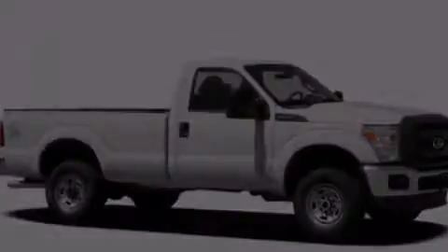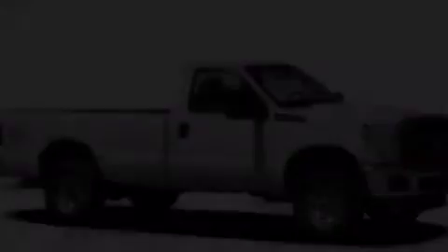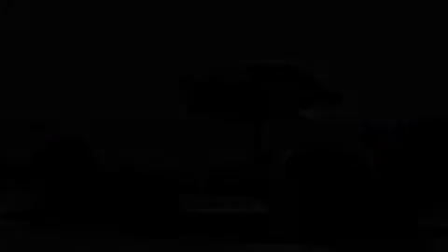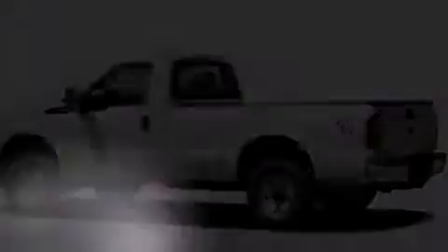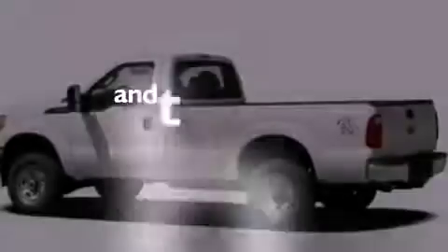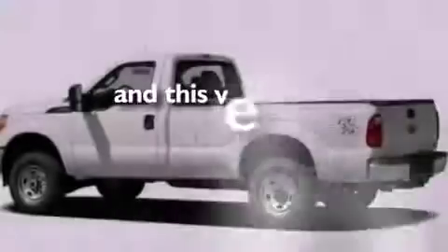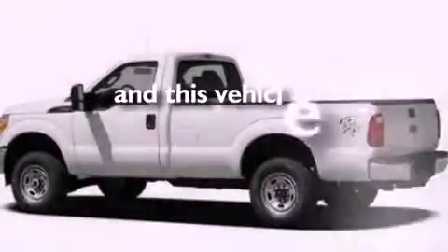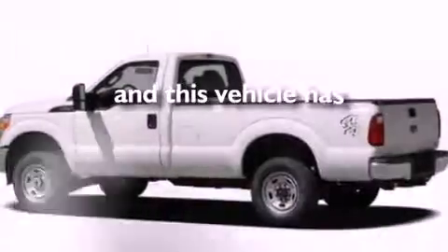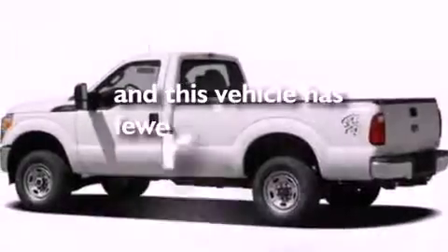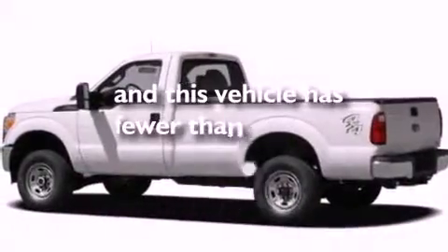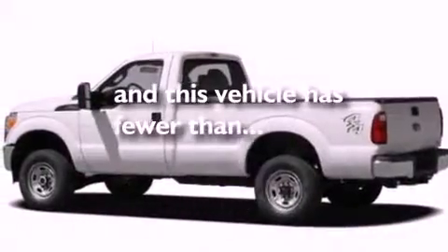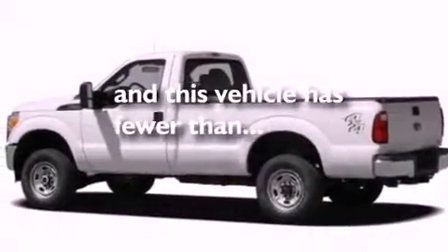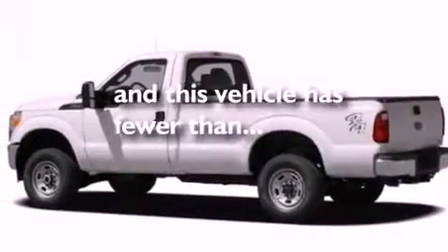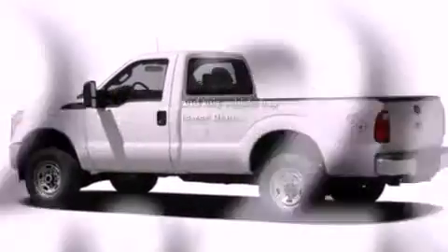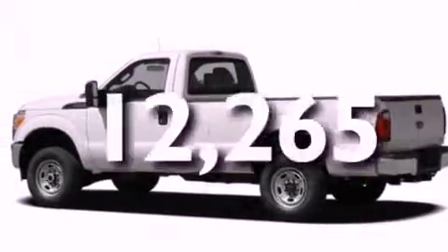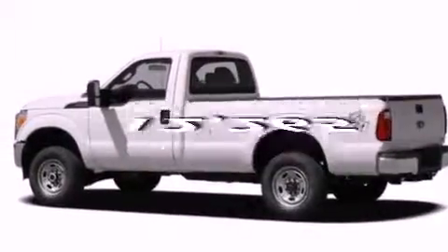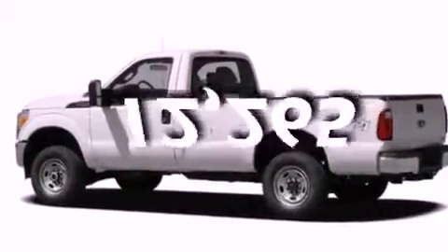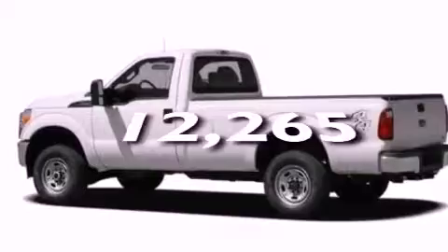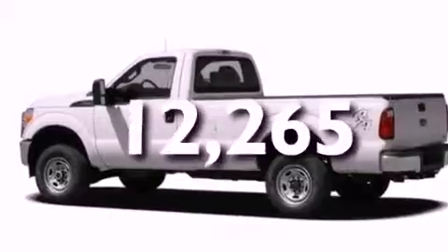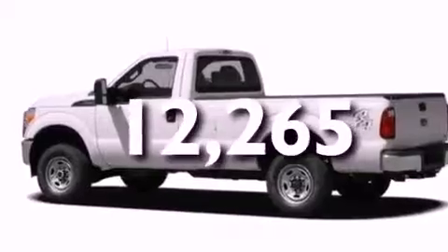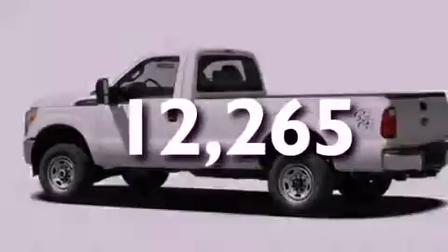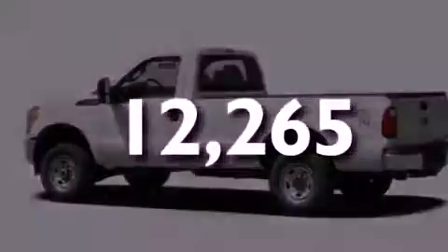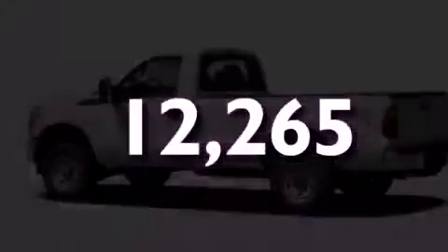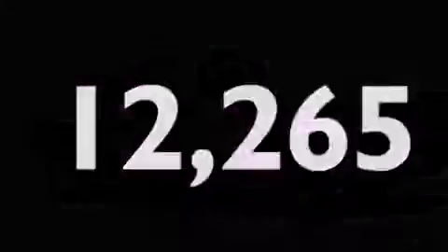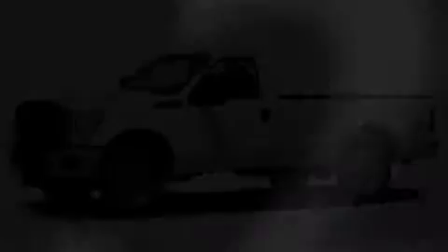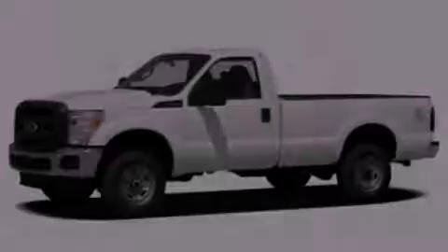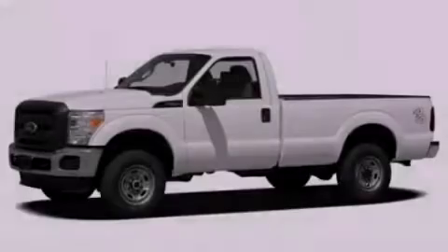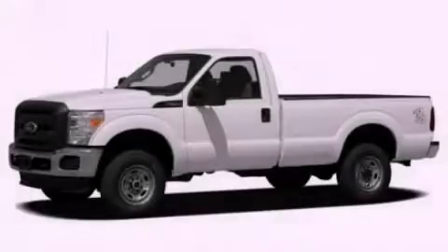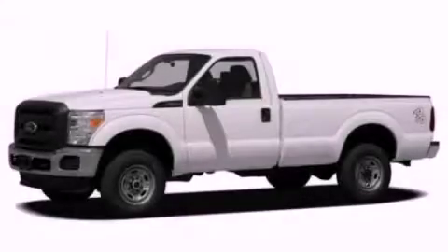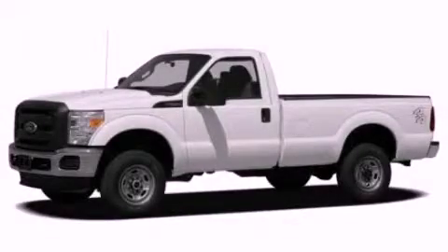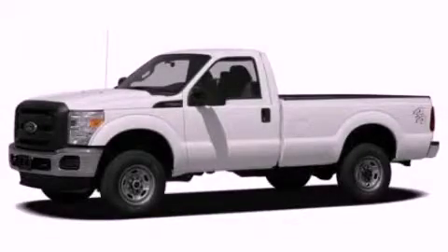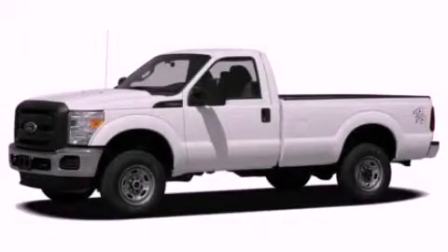This vehicle has fewer than 13,000 miles on the odometer. Stop by today and test drive this vehicle for yourself.